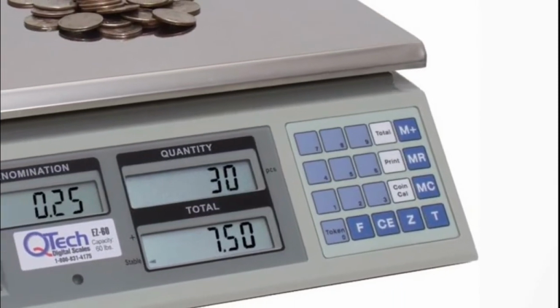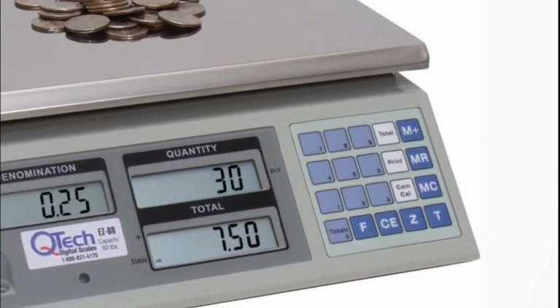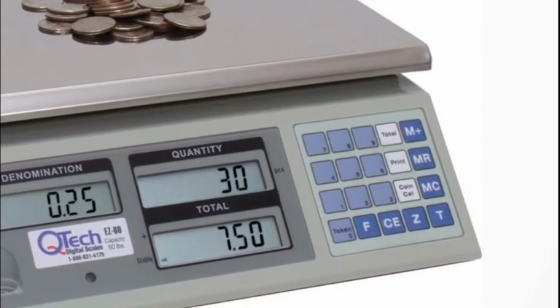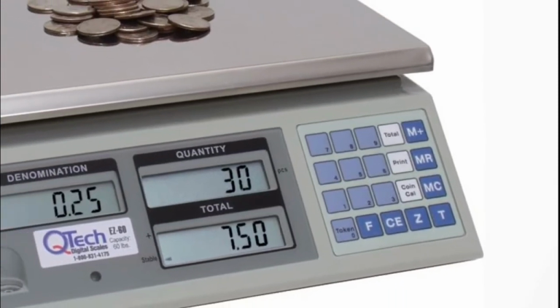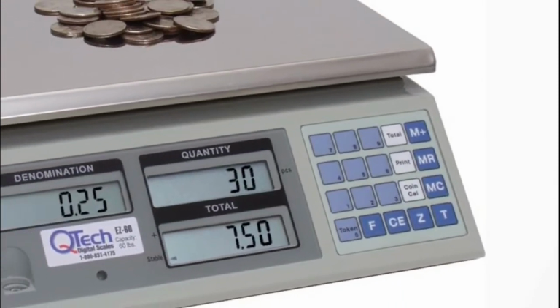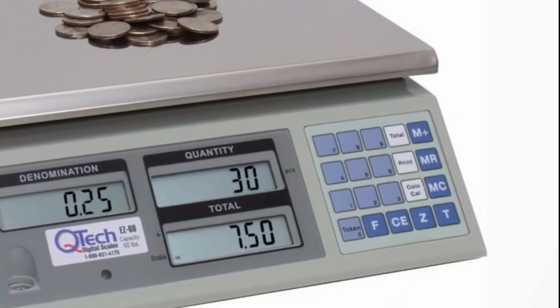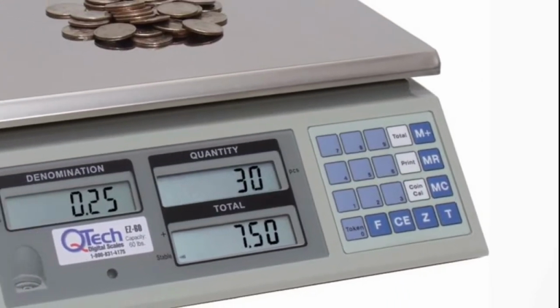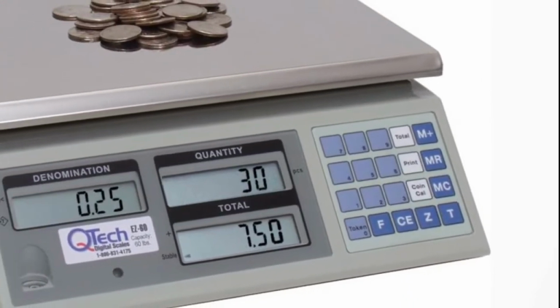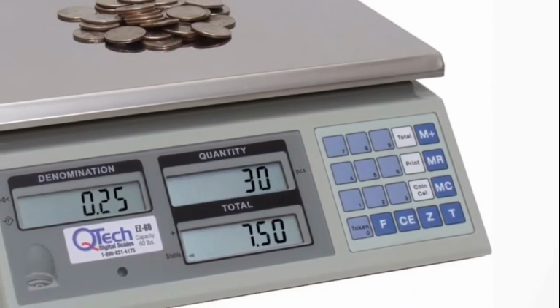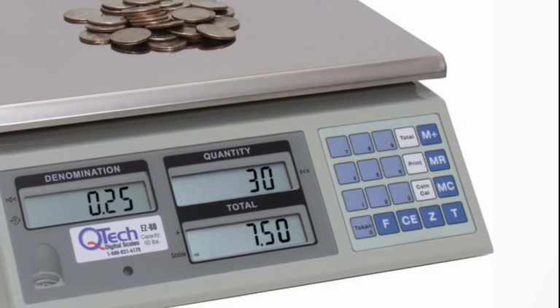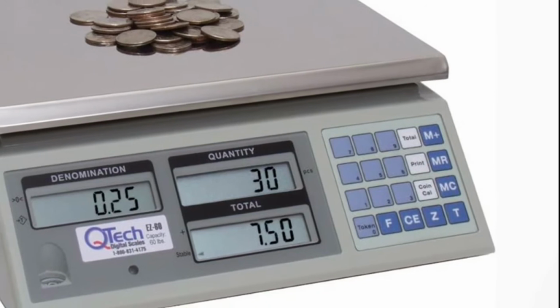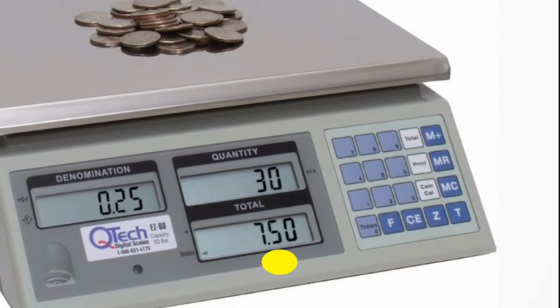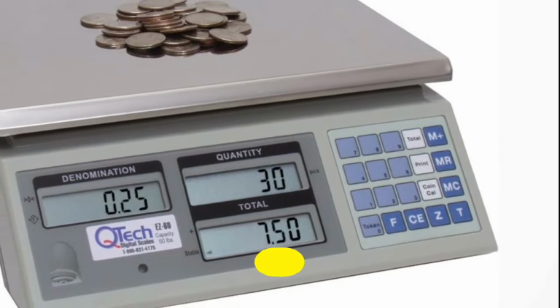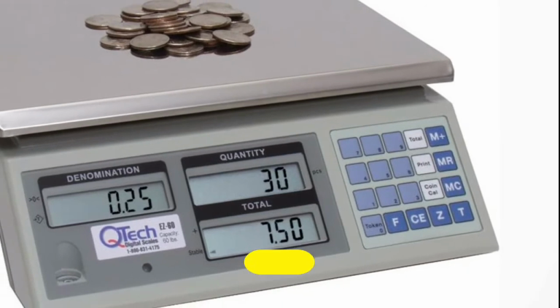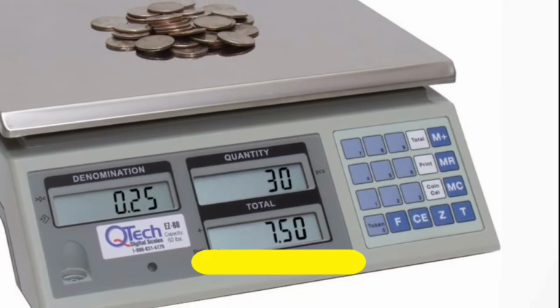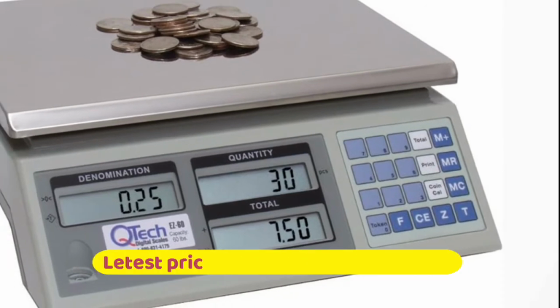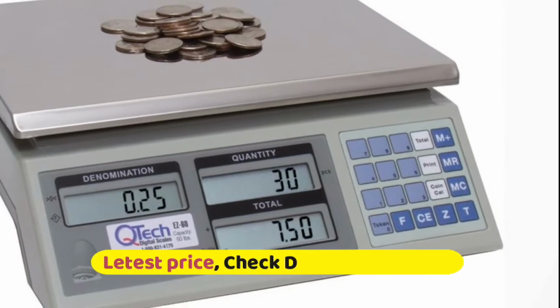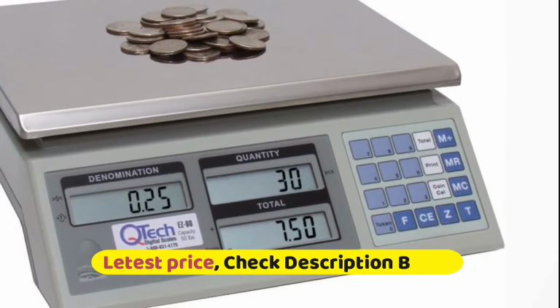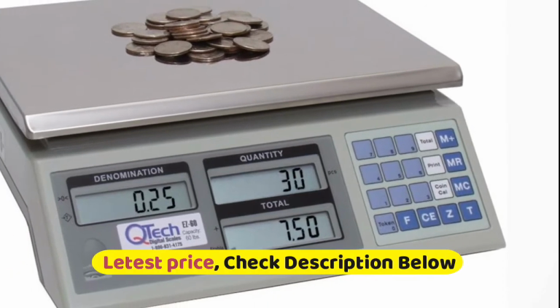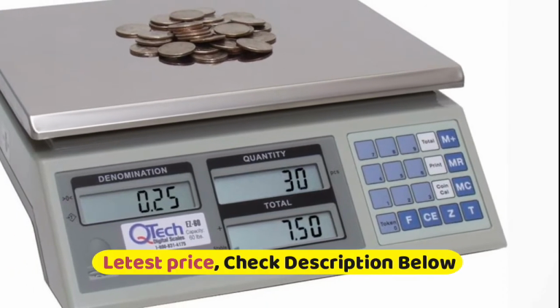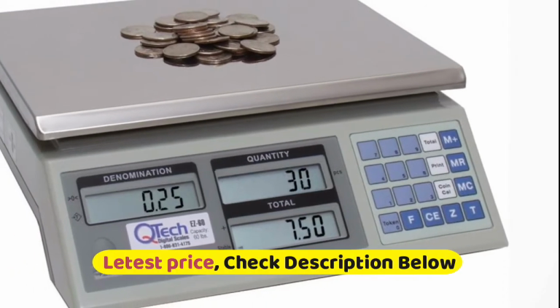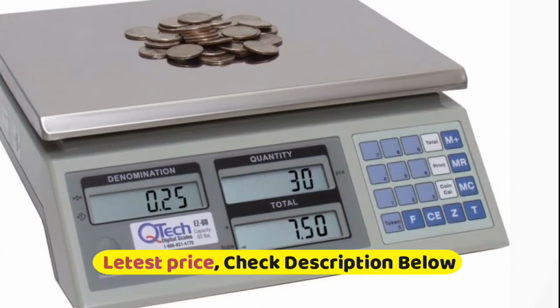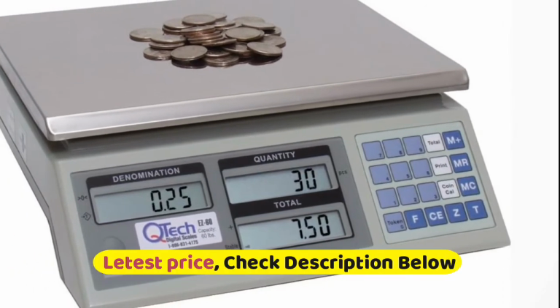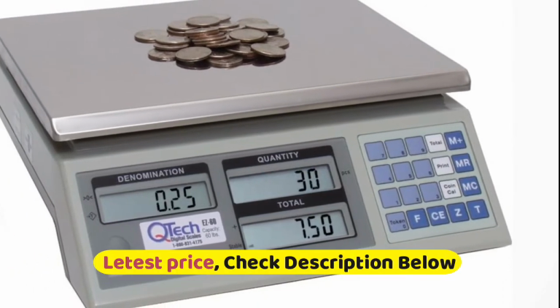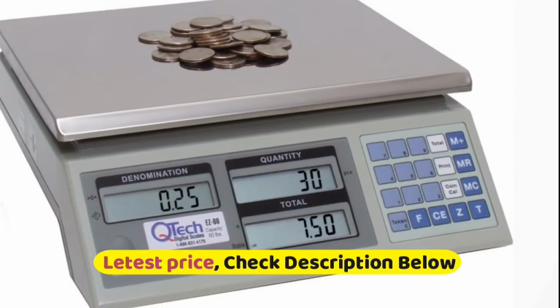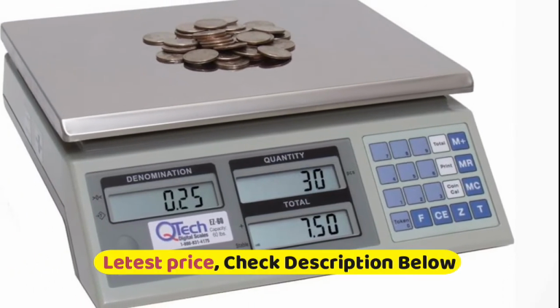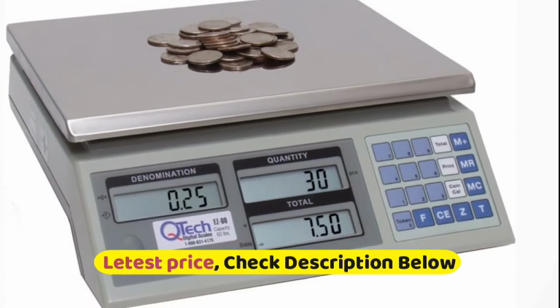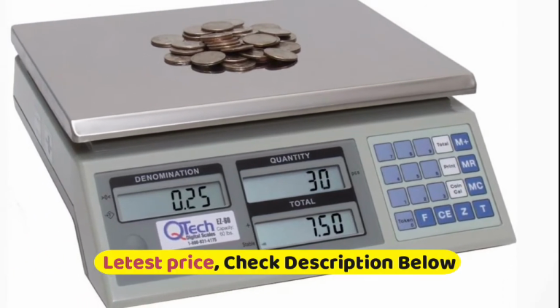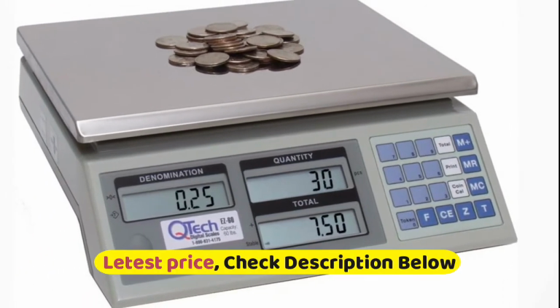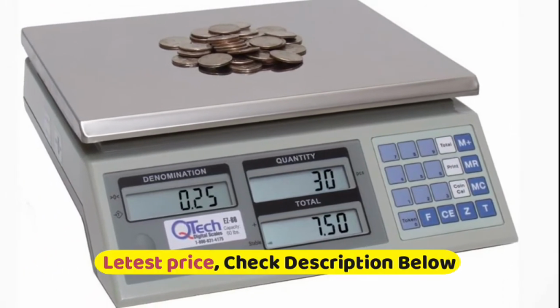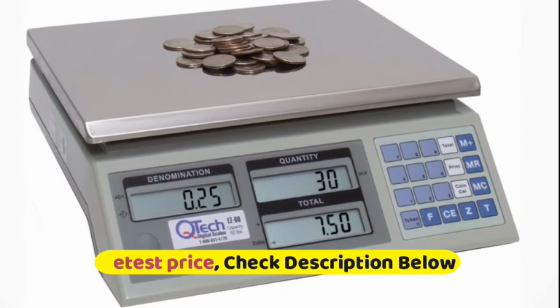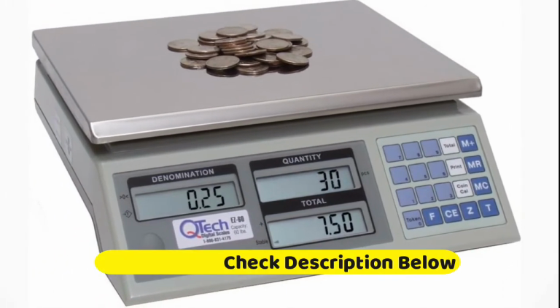Three large, high-contrast LCD windows display the coin denomination, quantity, and total value.